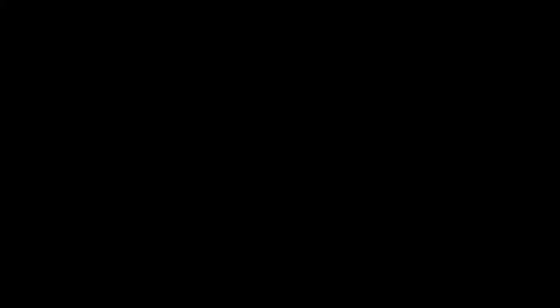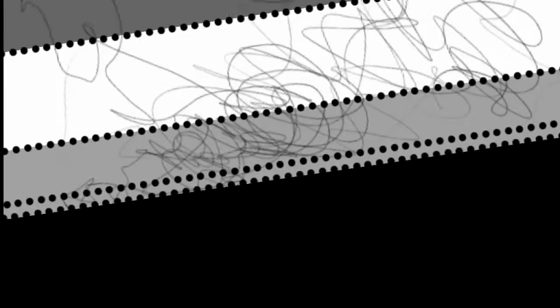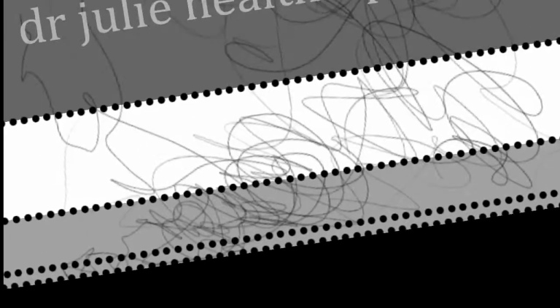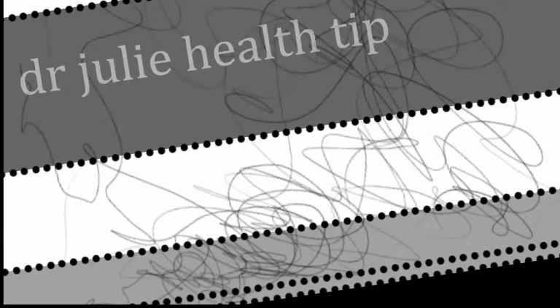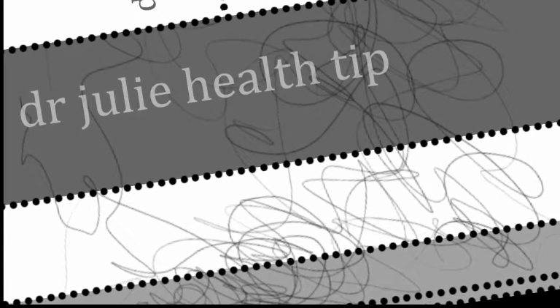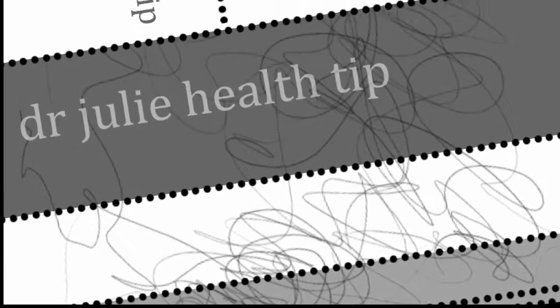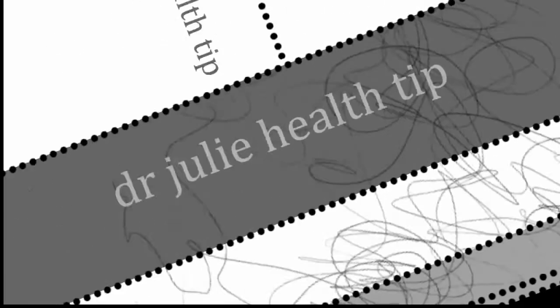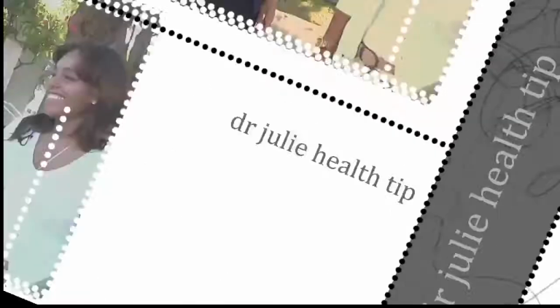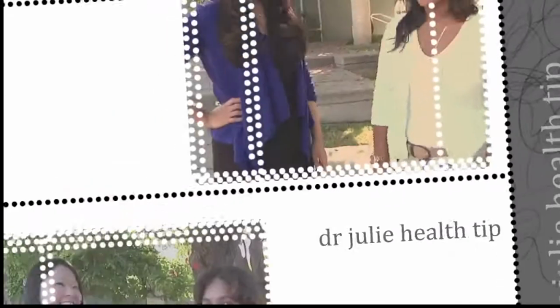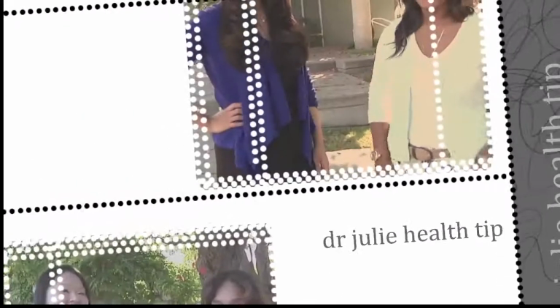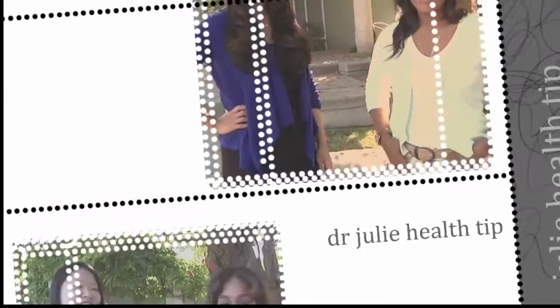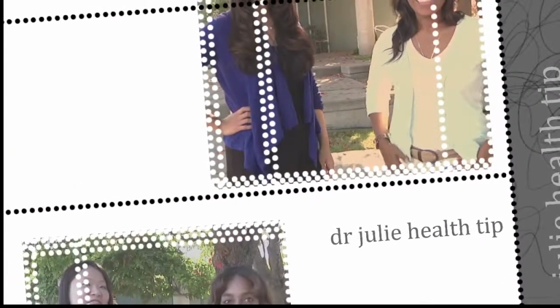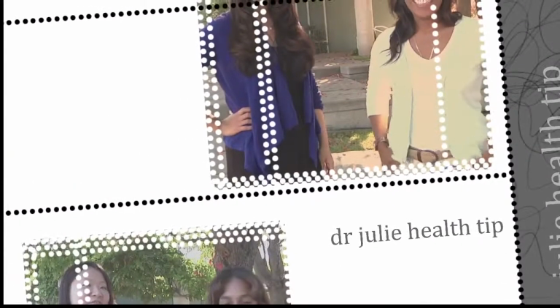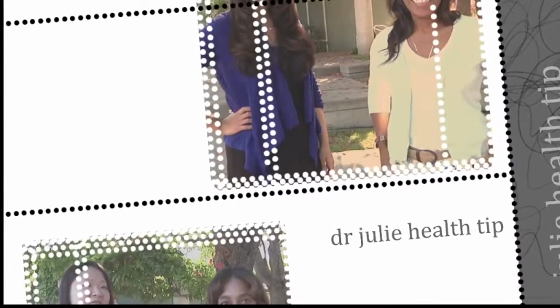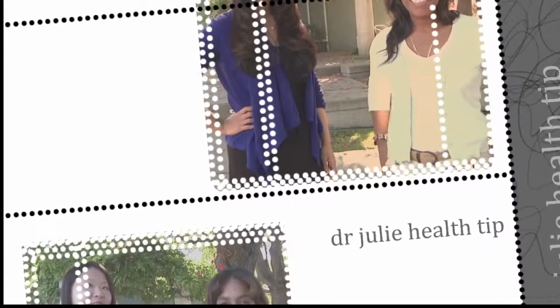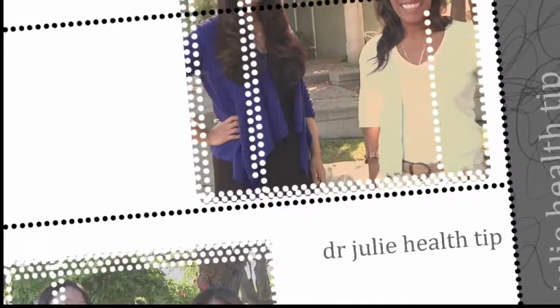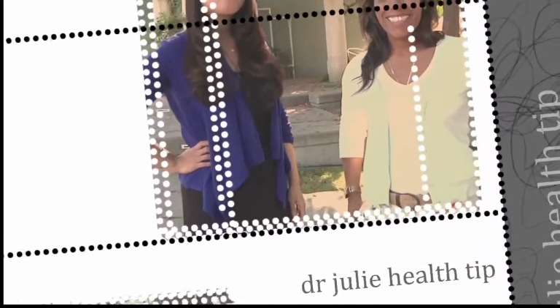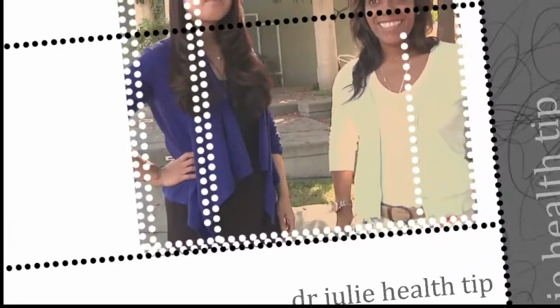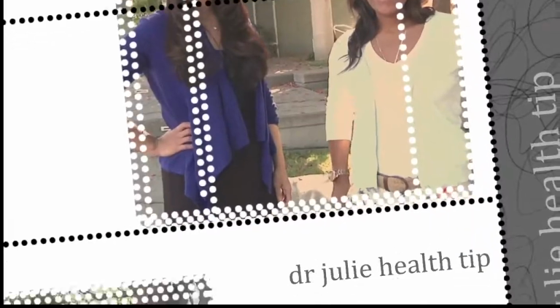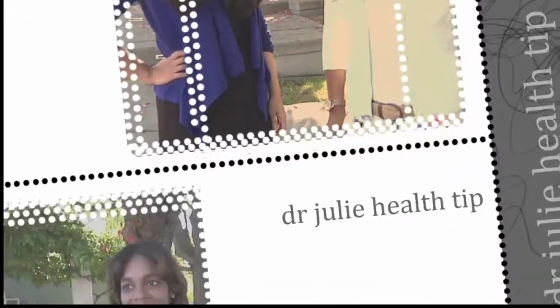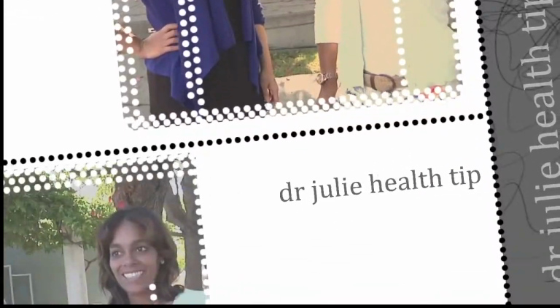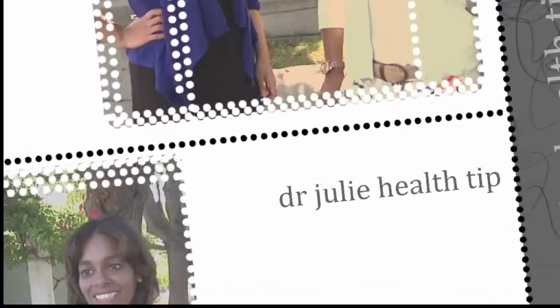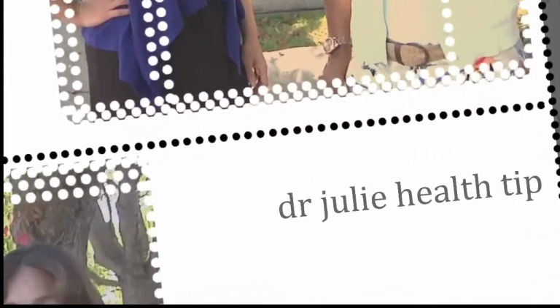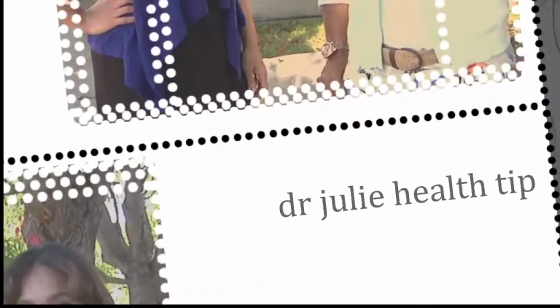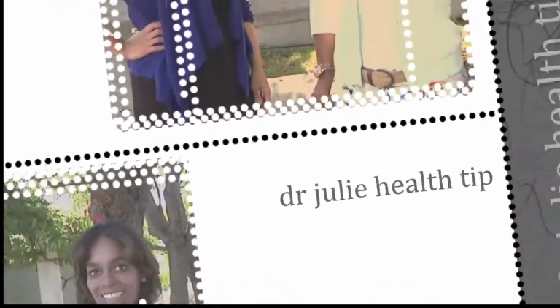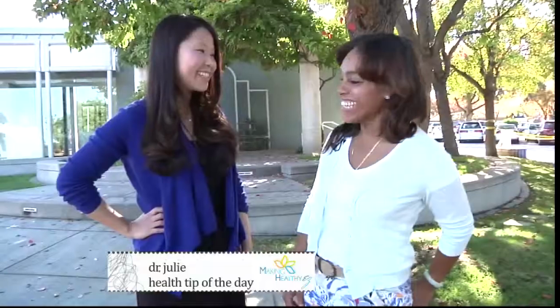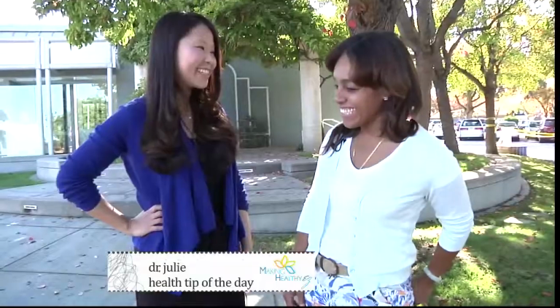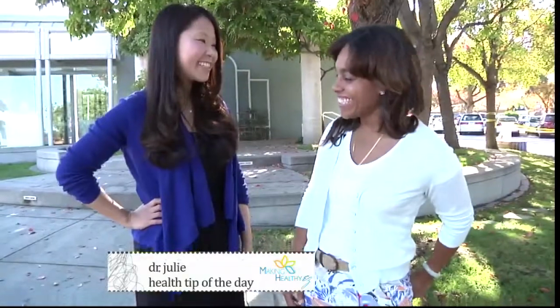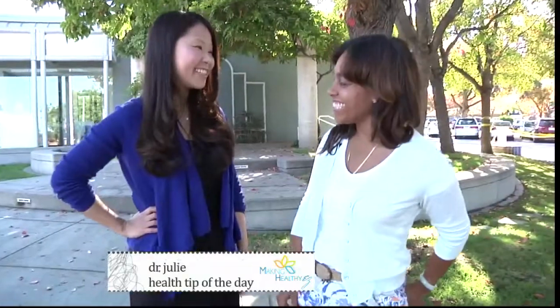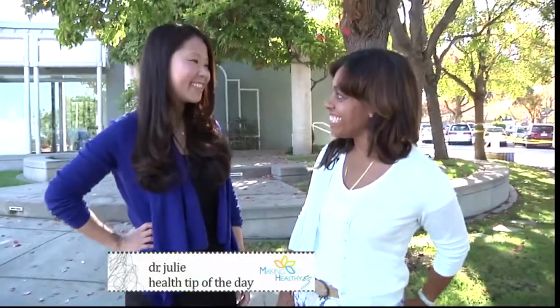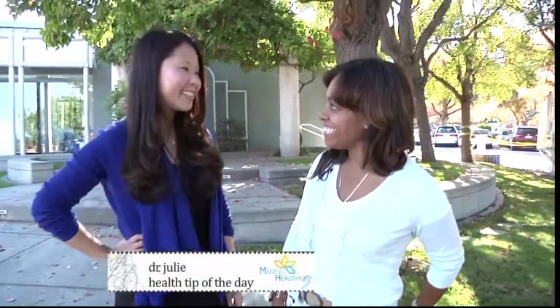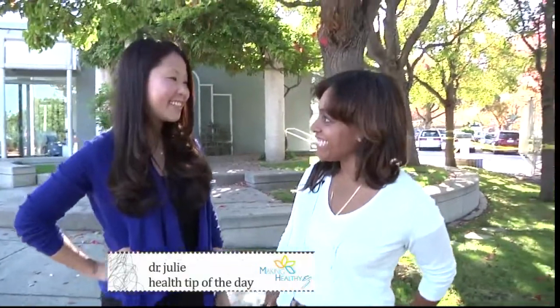So guys, we're here for our Dr. Julie's segment of the day. What's up, Dr. Julie? Nice to see you again. Nice to see you too.